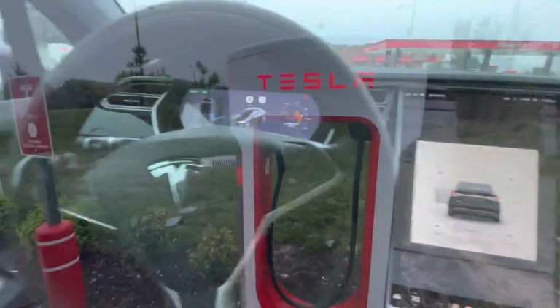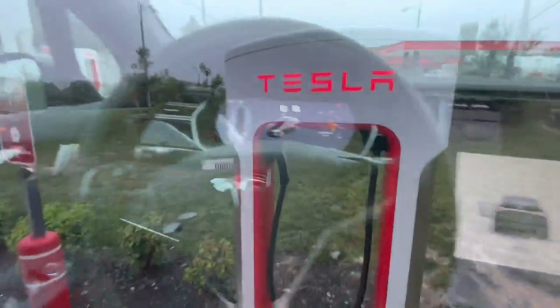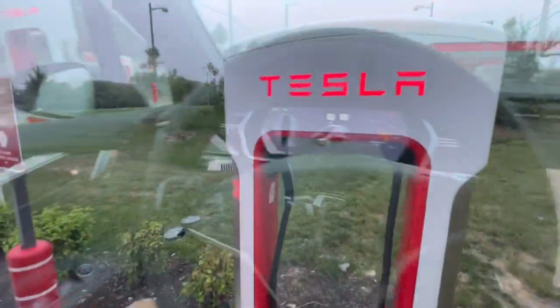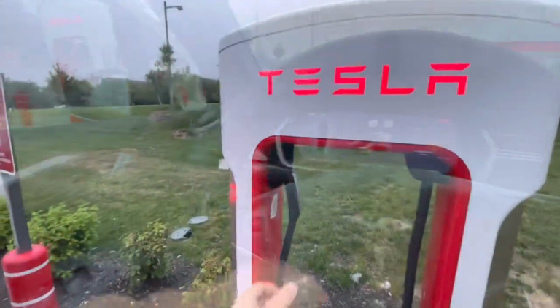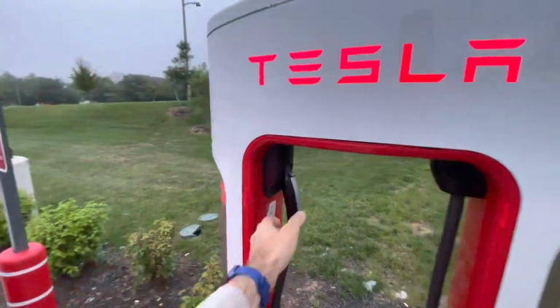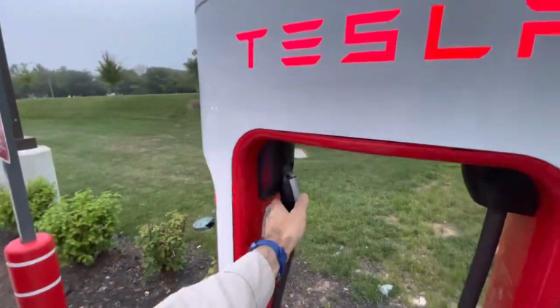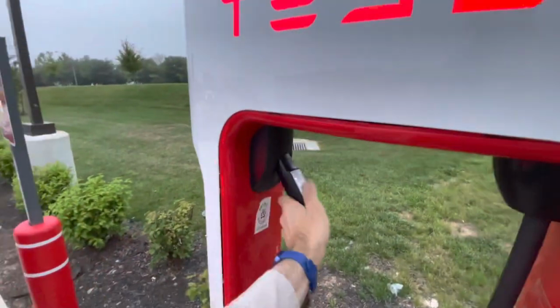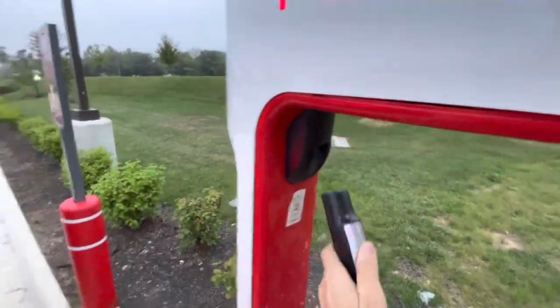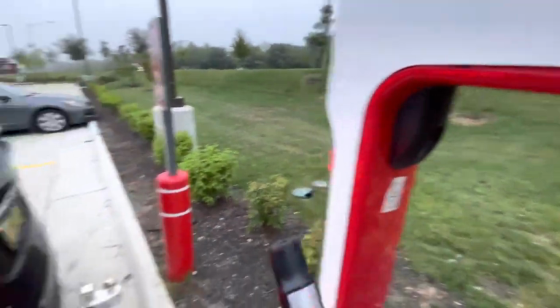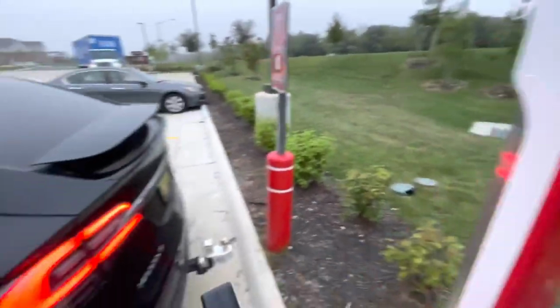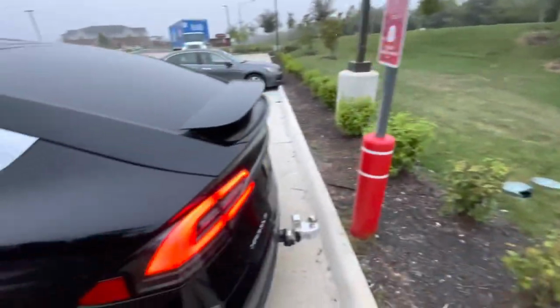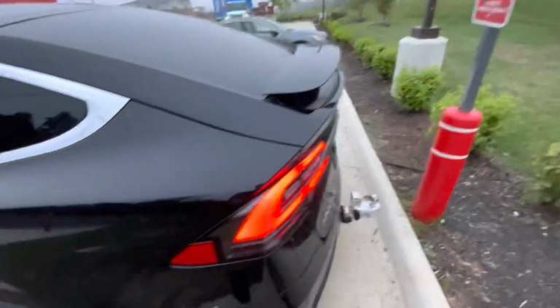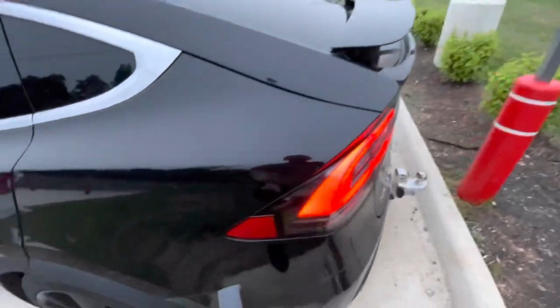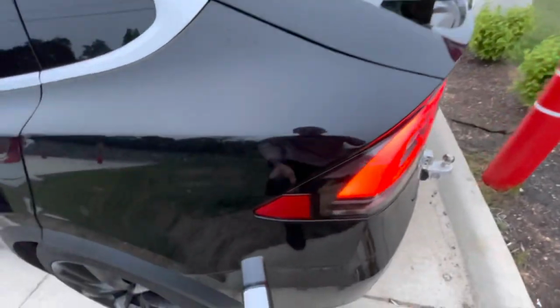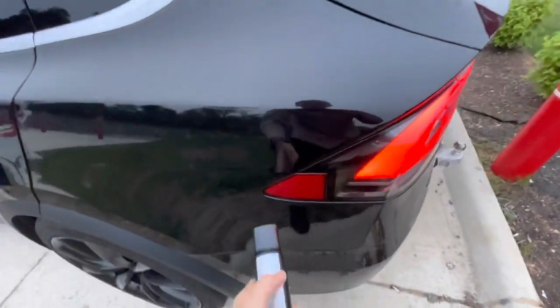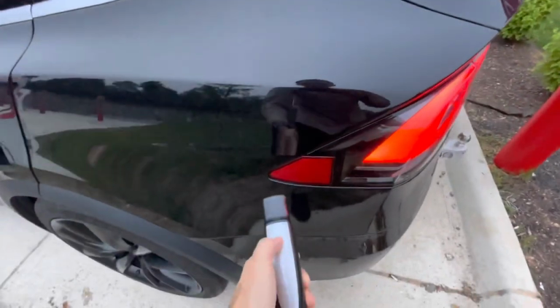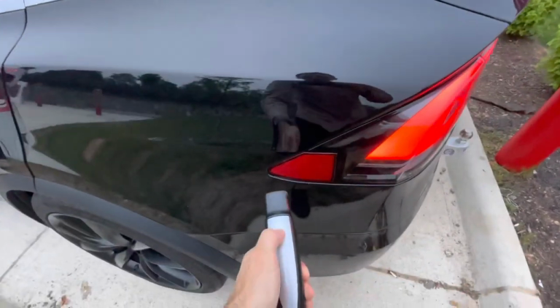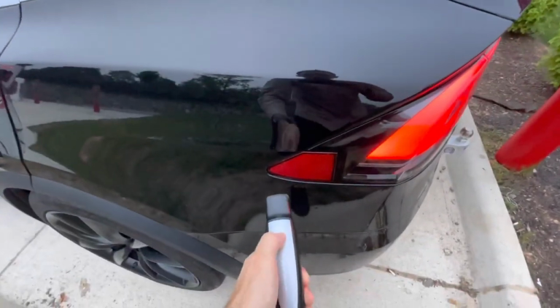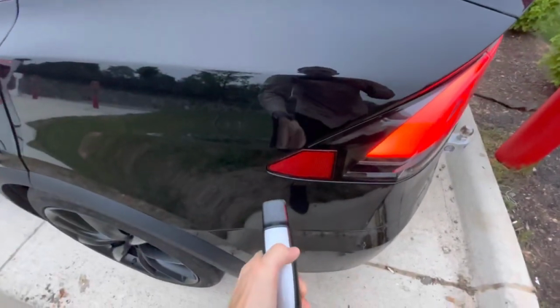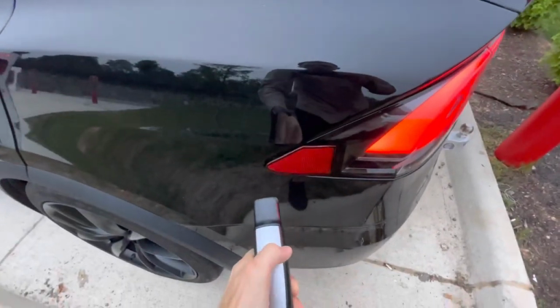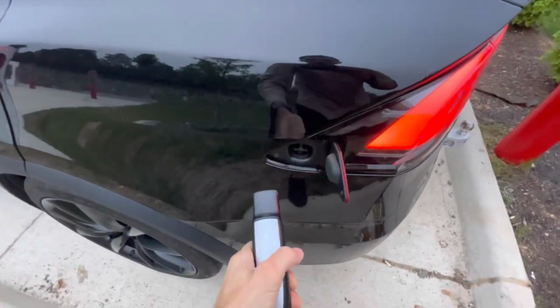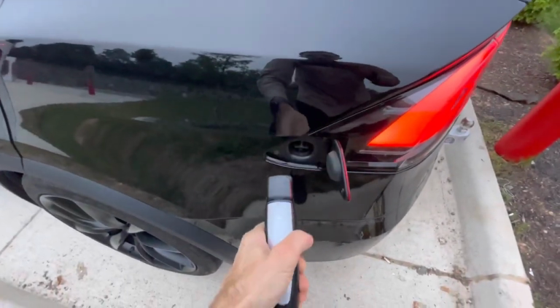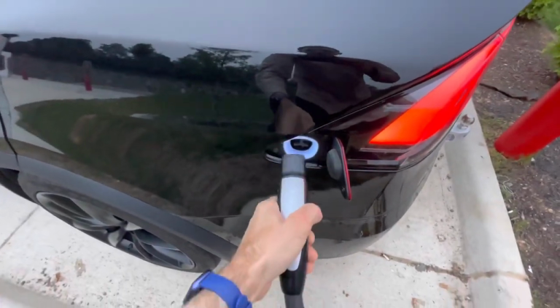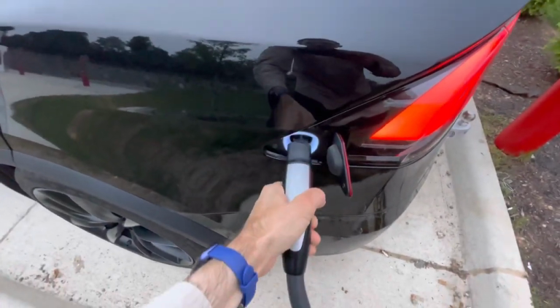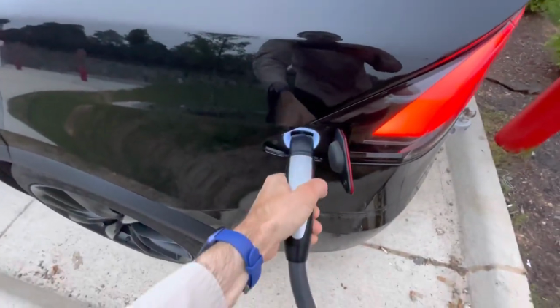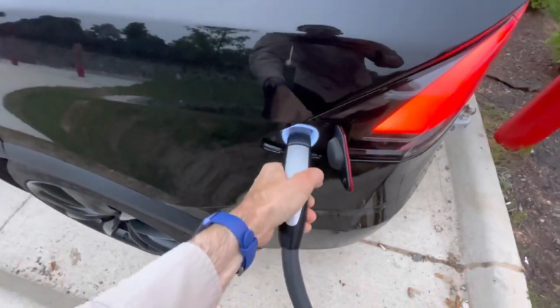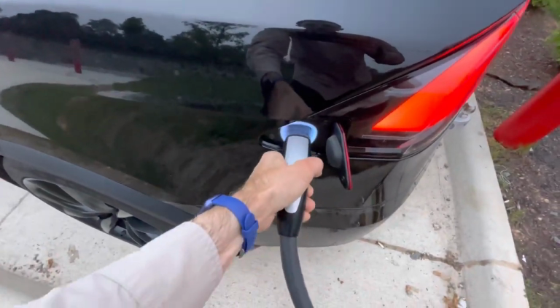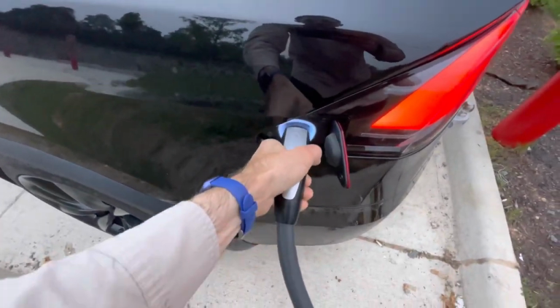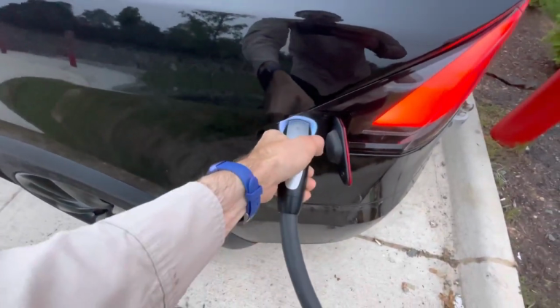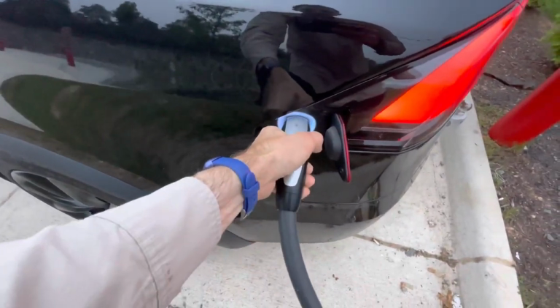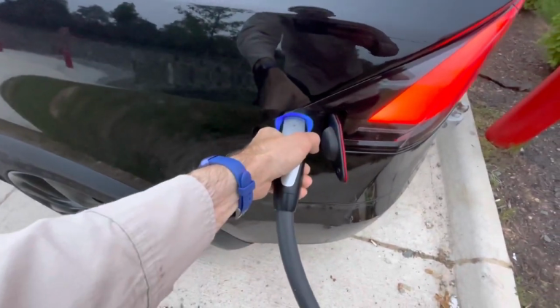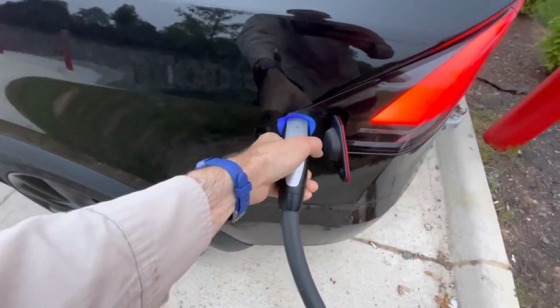This is Supercharge number 2394 on the original battery pack and original motors.